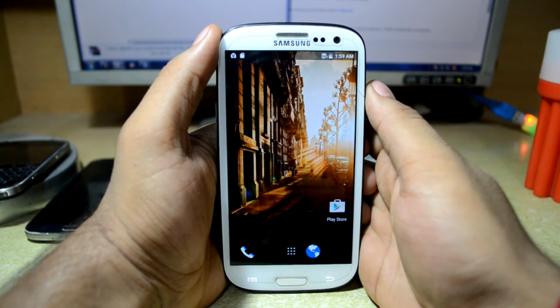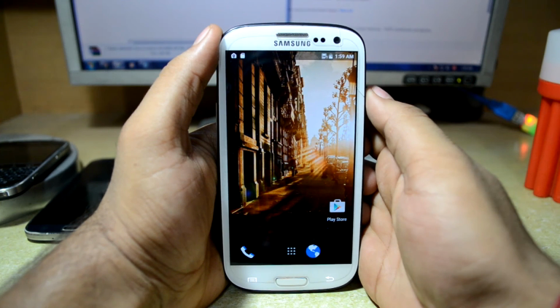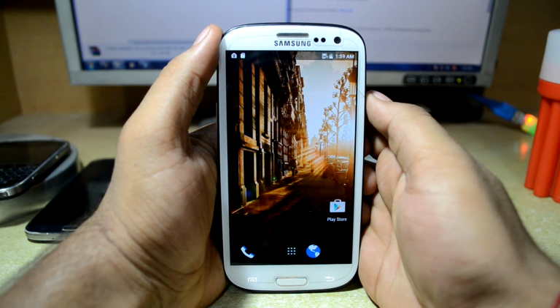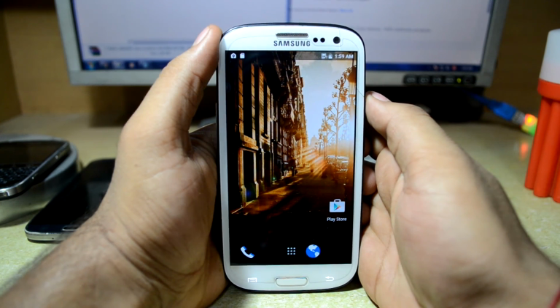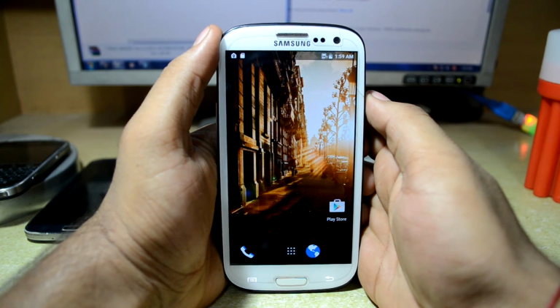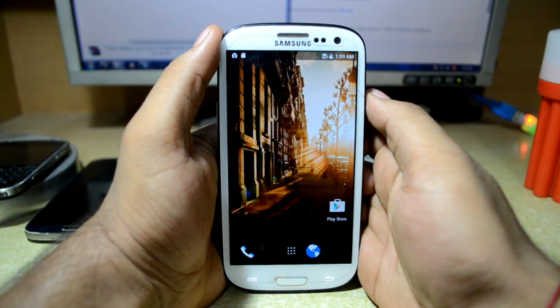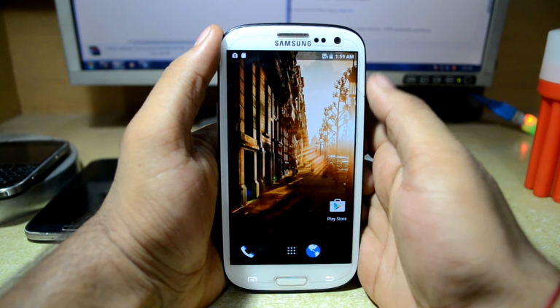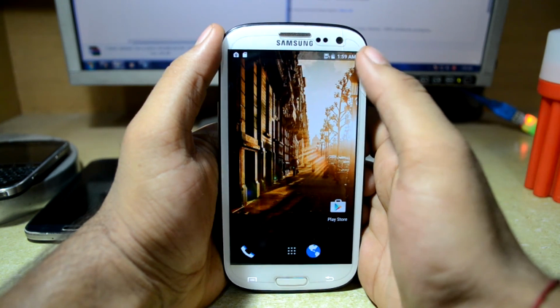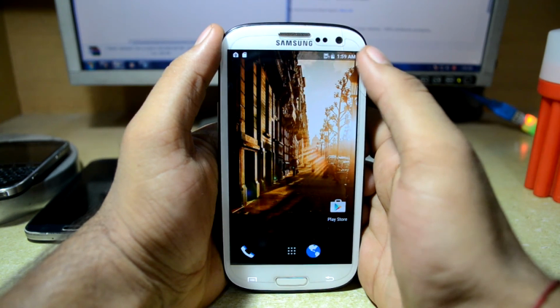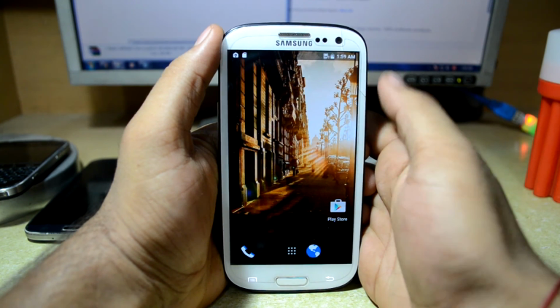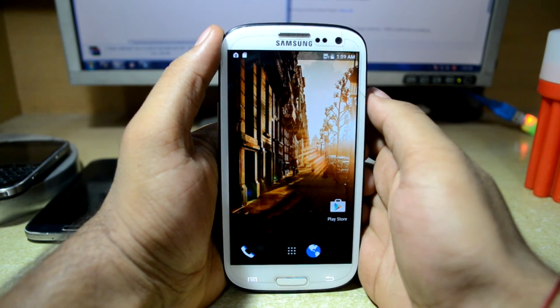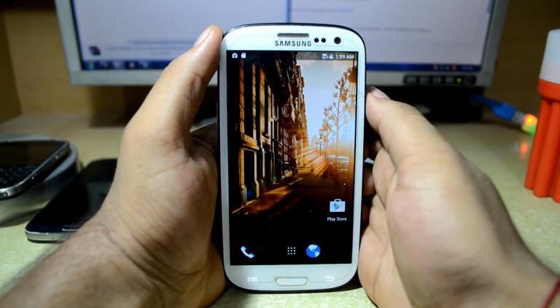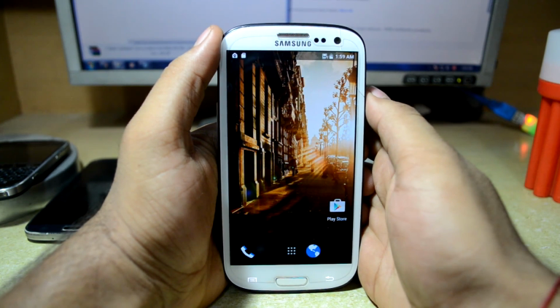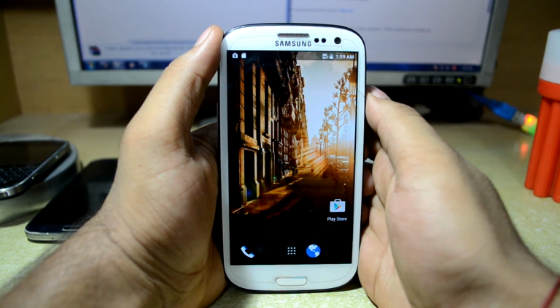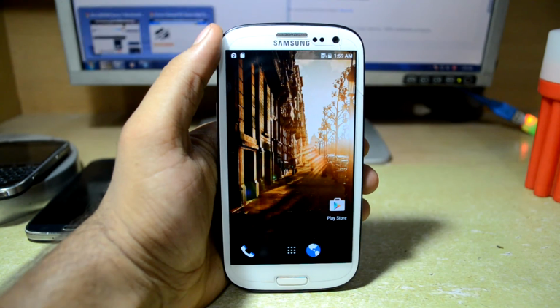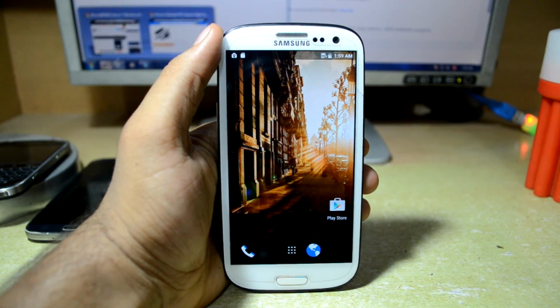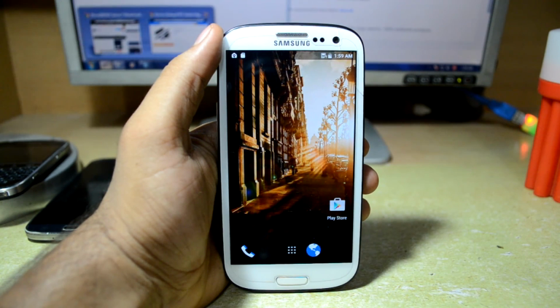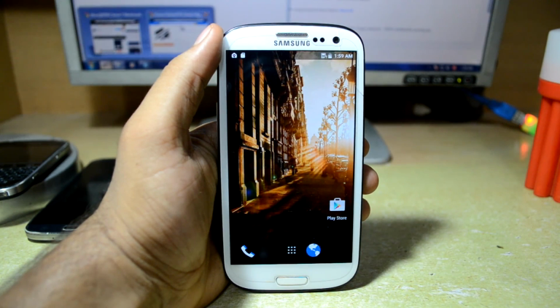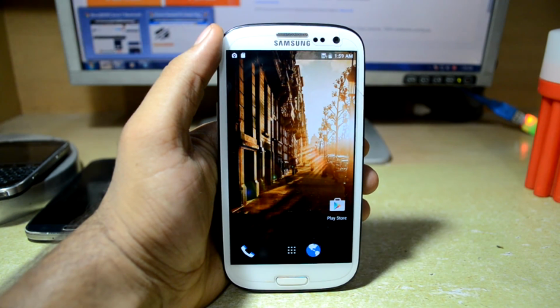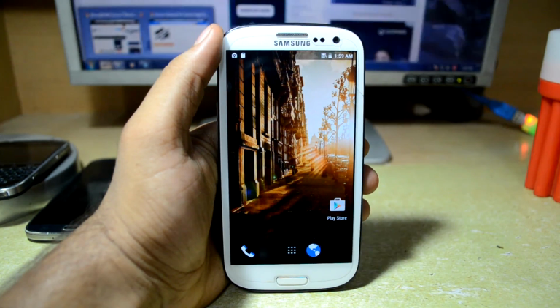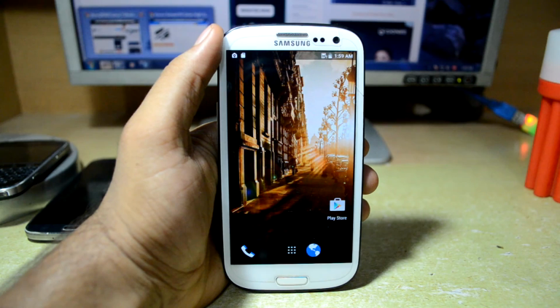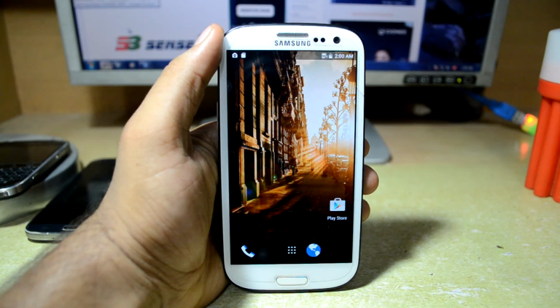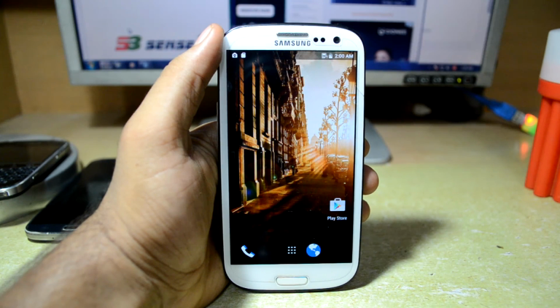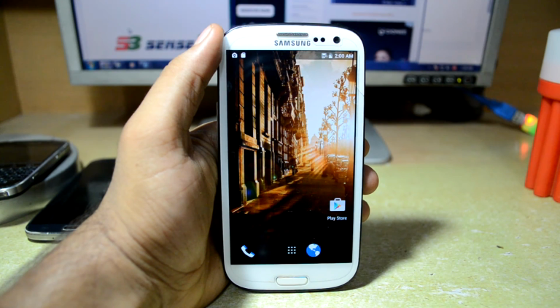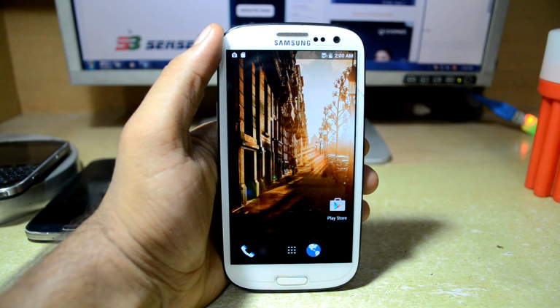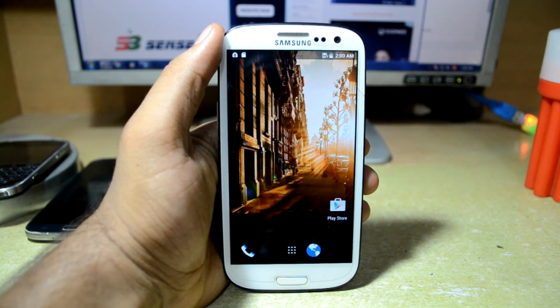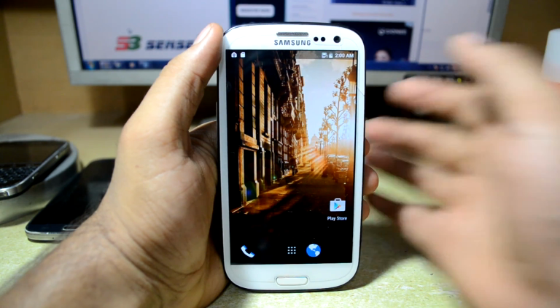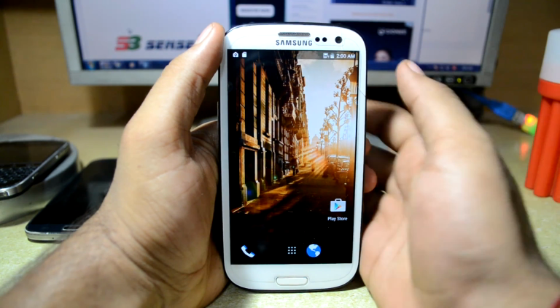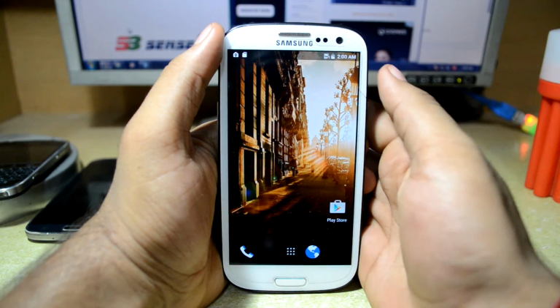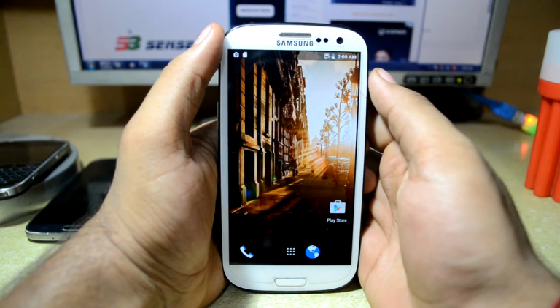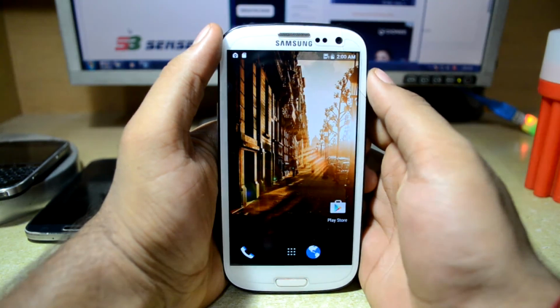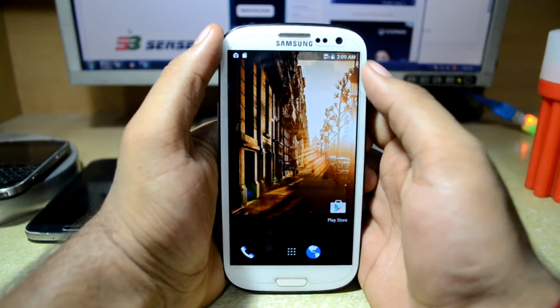Hey guys, my name is Chetan Snorri and today we are going to review the Sense7 Marshmallow ROM for the Galaxy S3 i9300 by A2K.